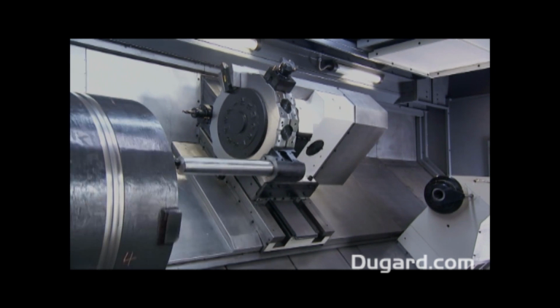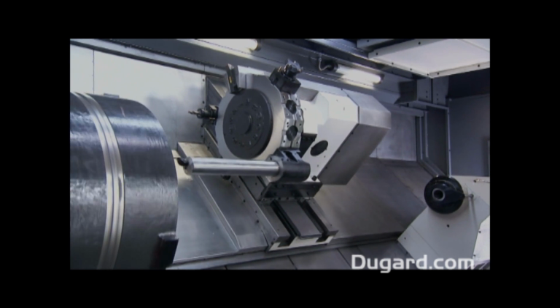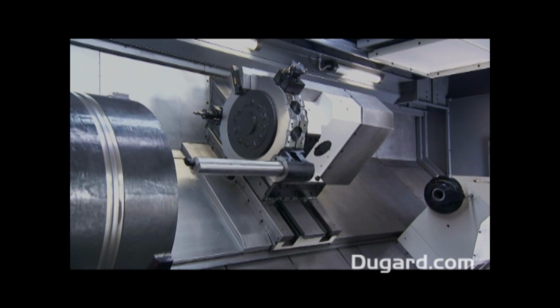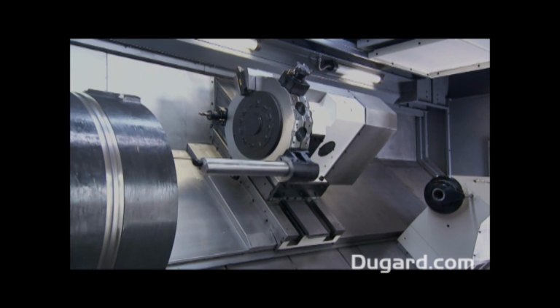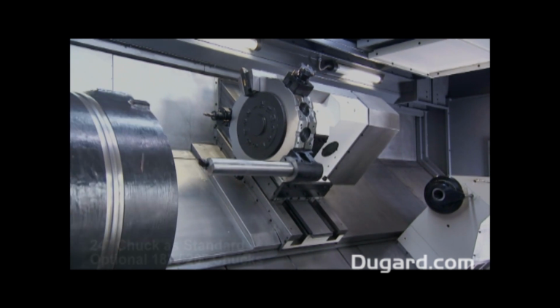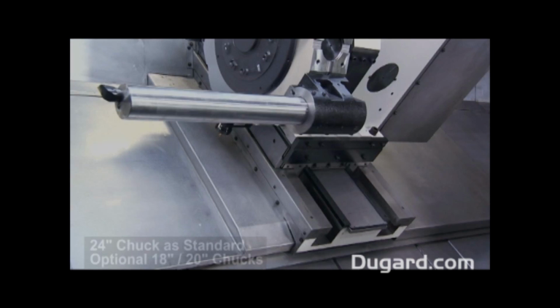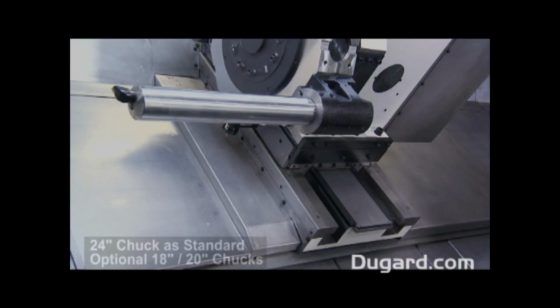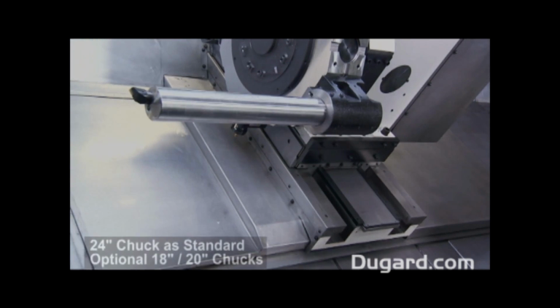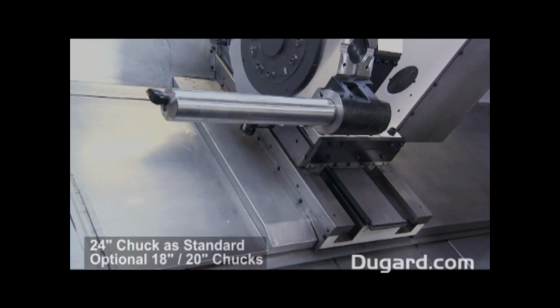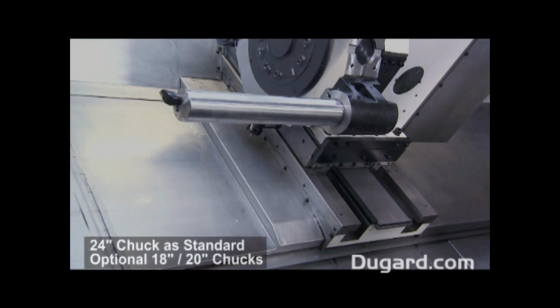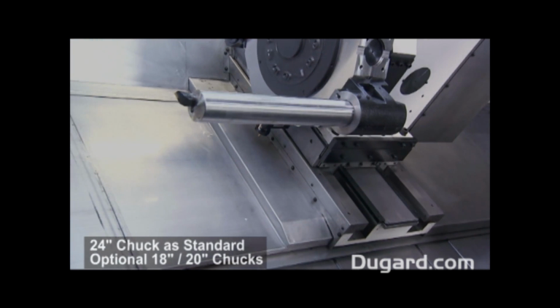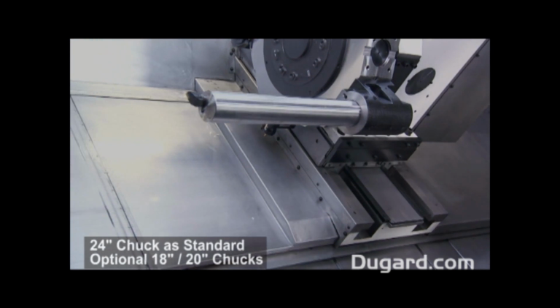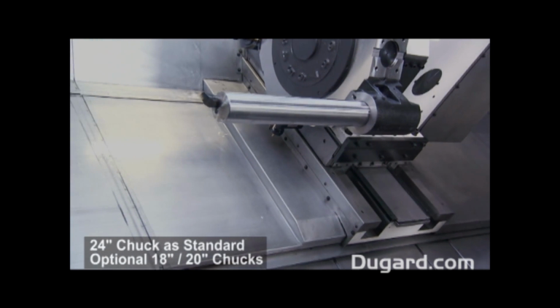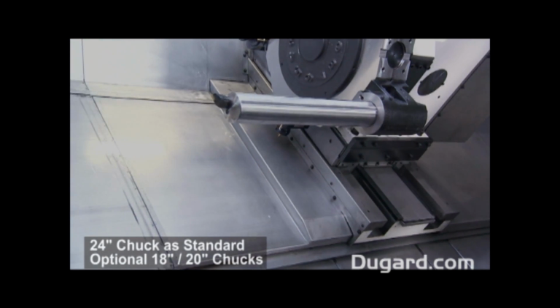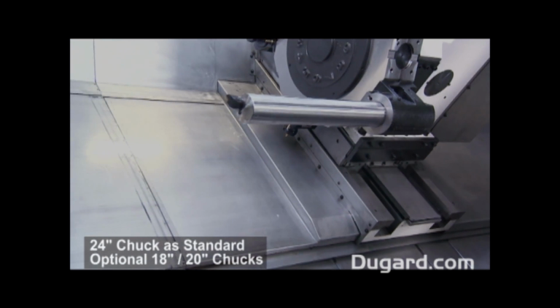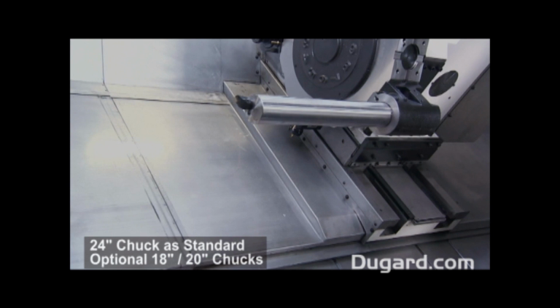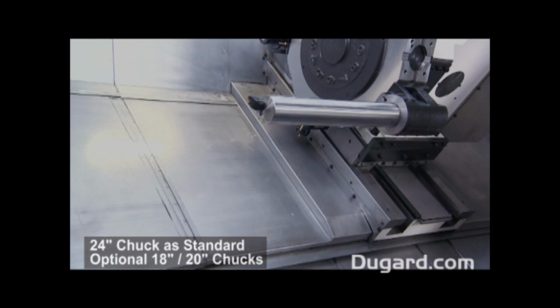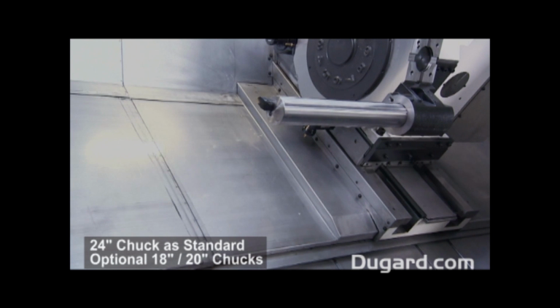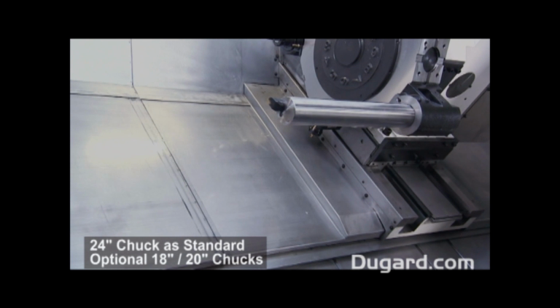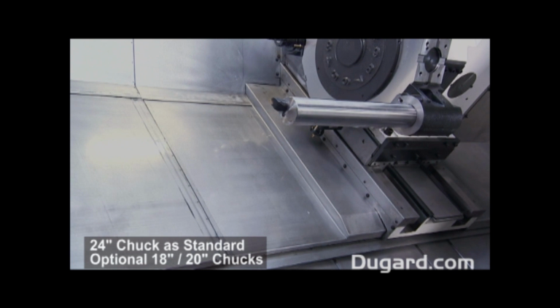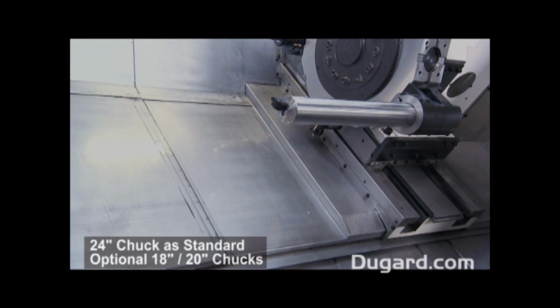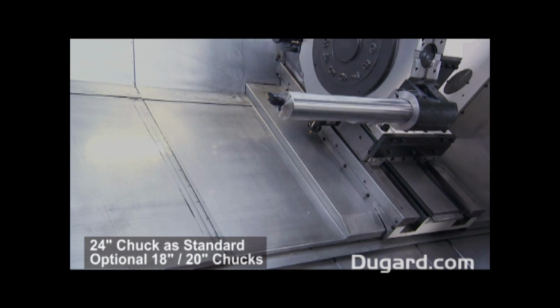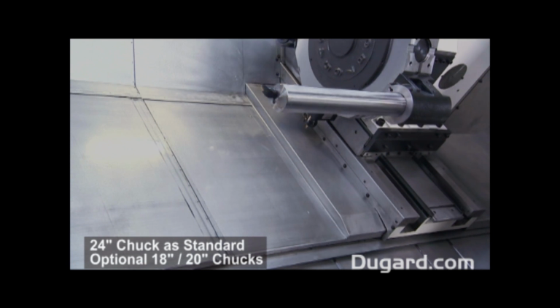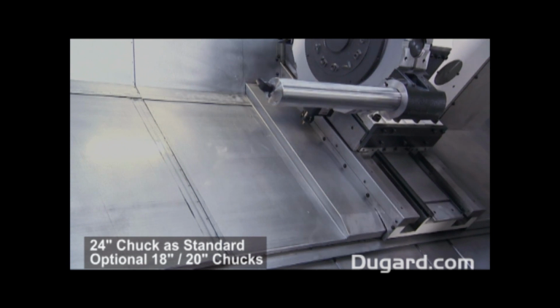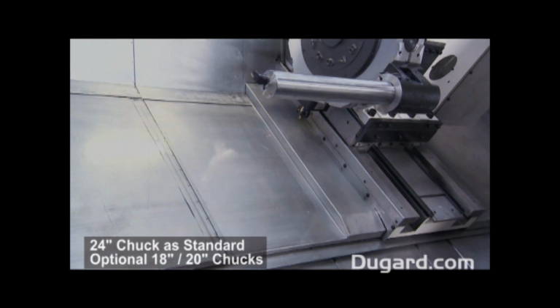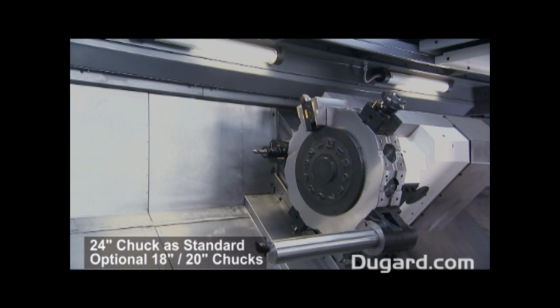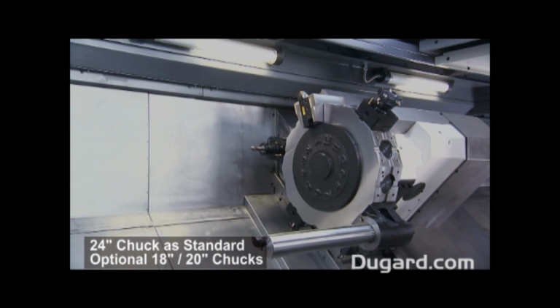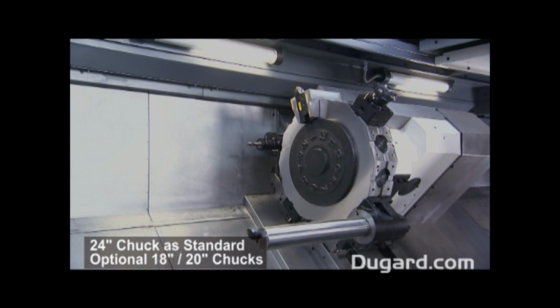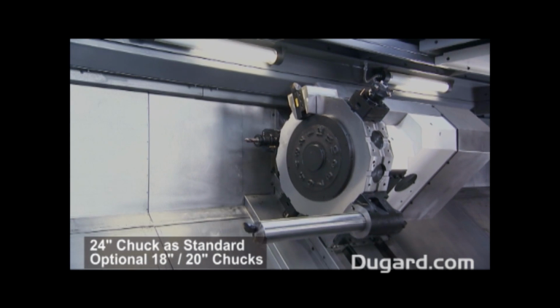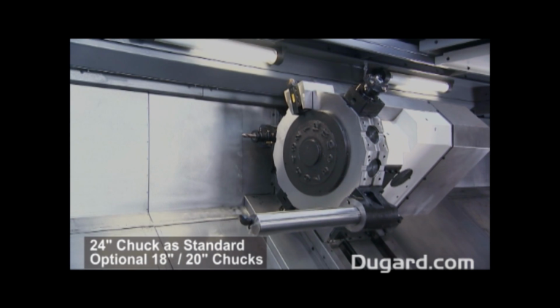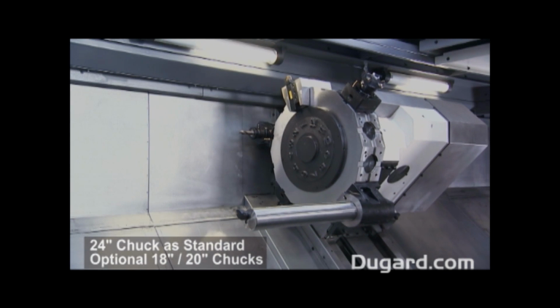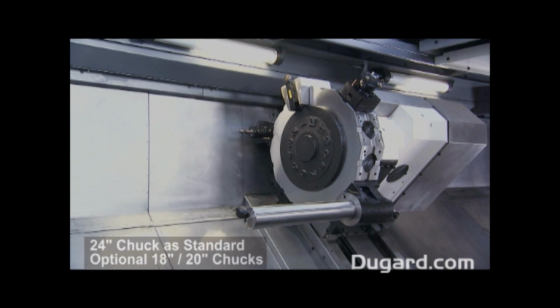The stock machine is fitted with a 24-inch chuck, but optional 18 and 20-inch chucks are available.